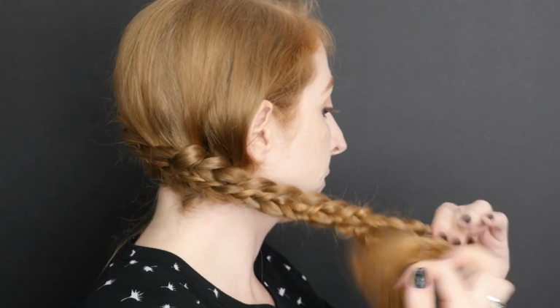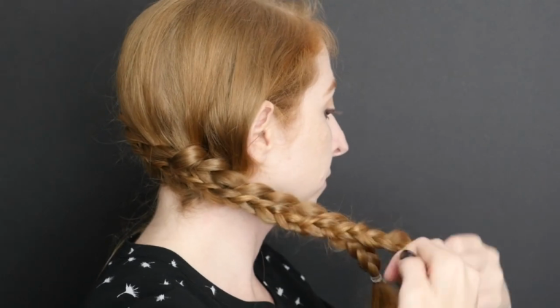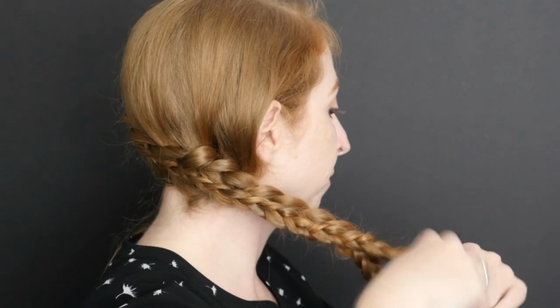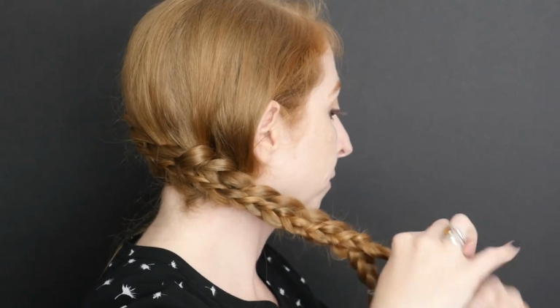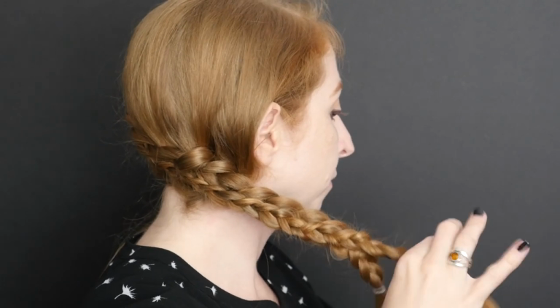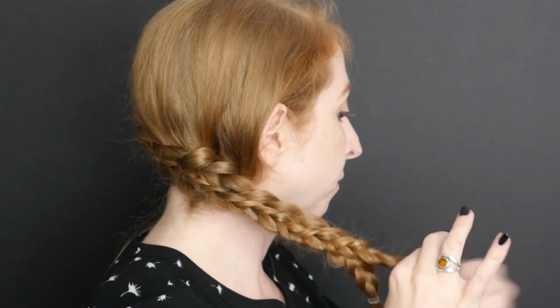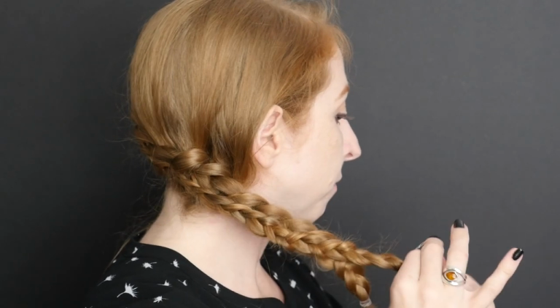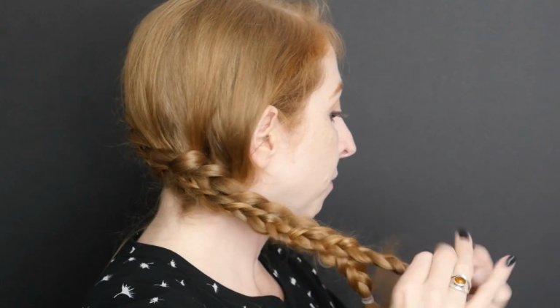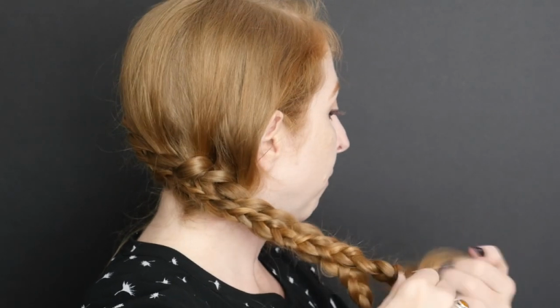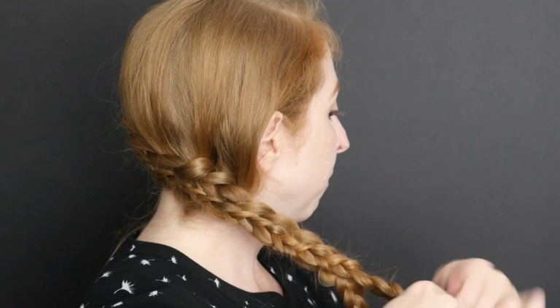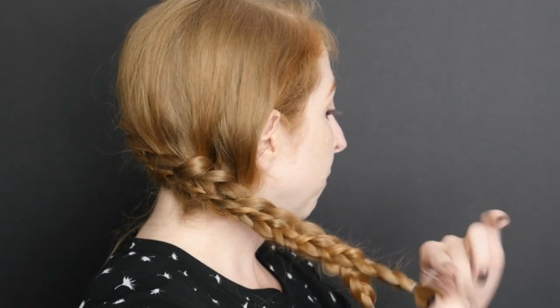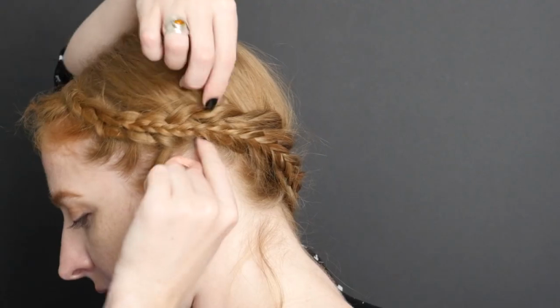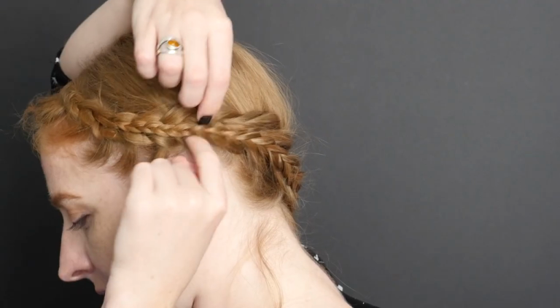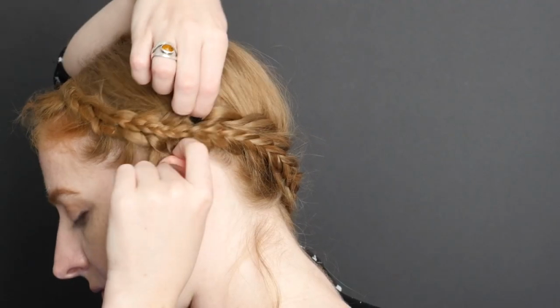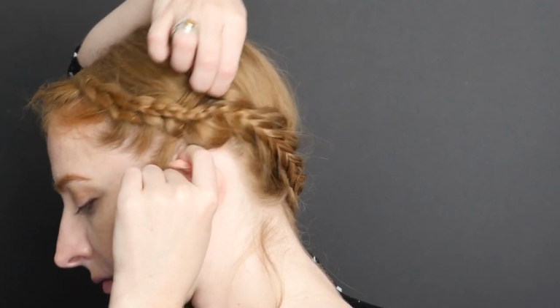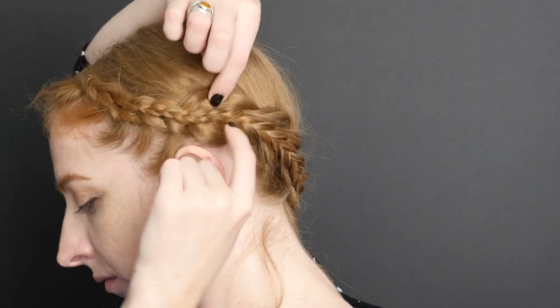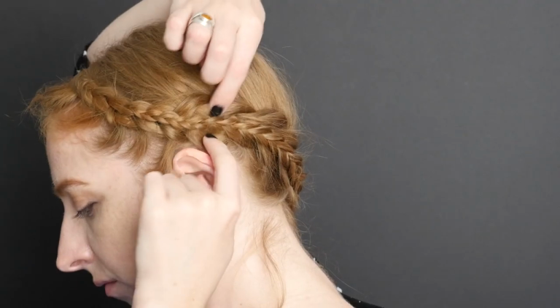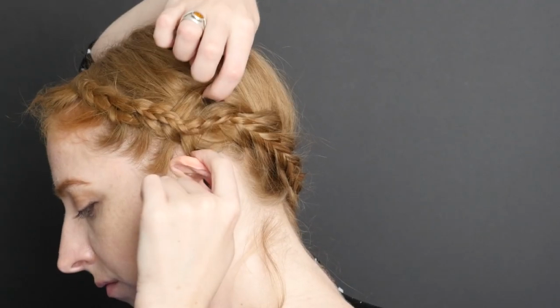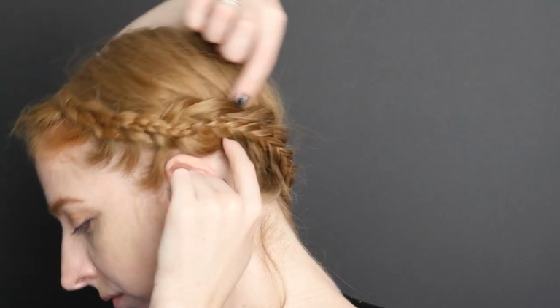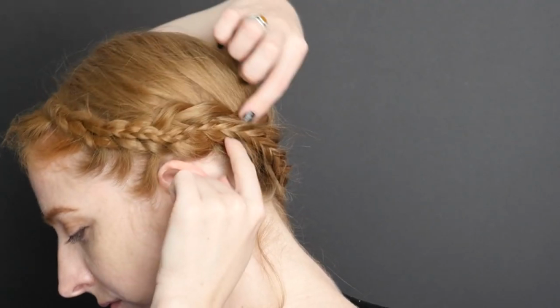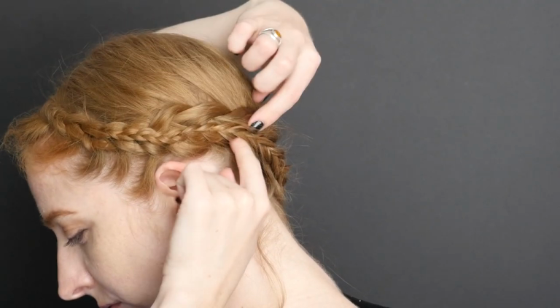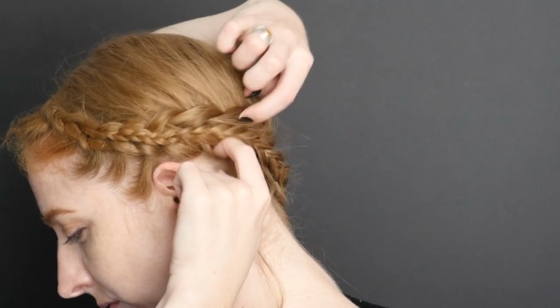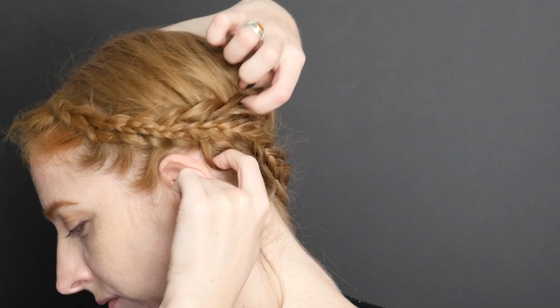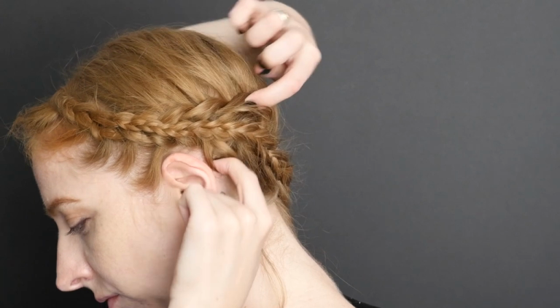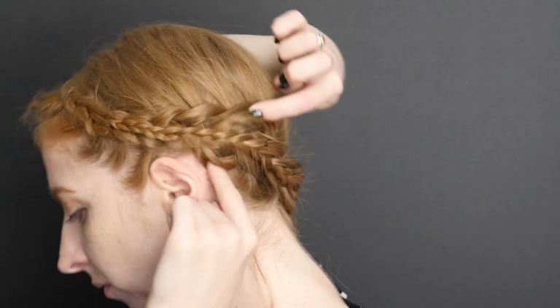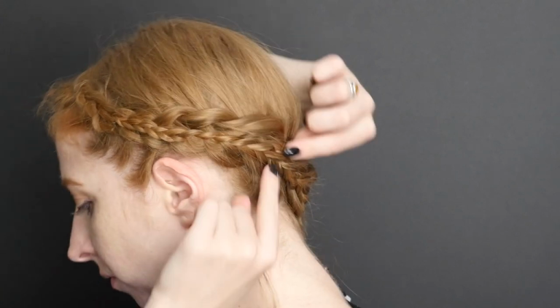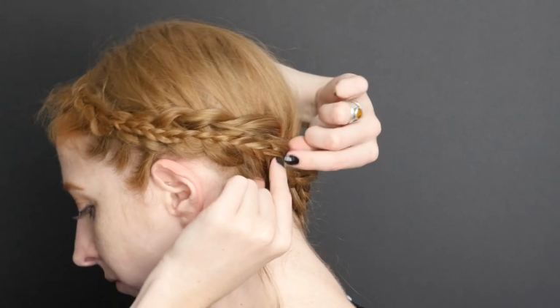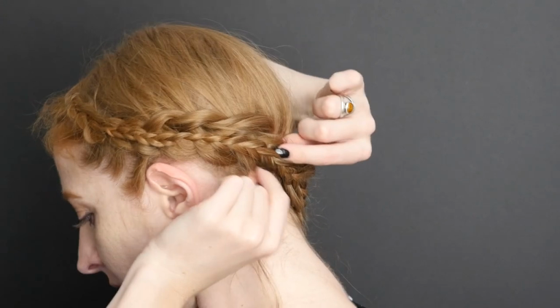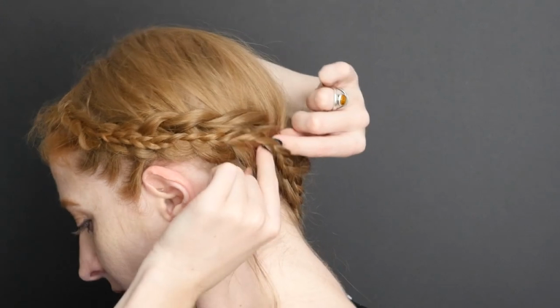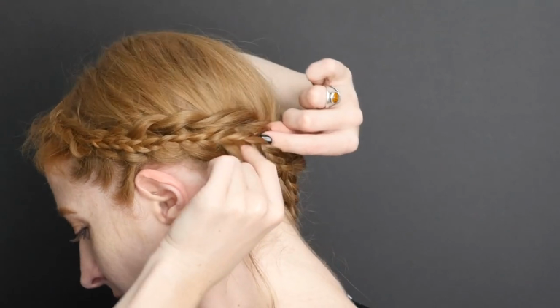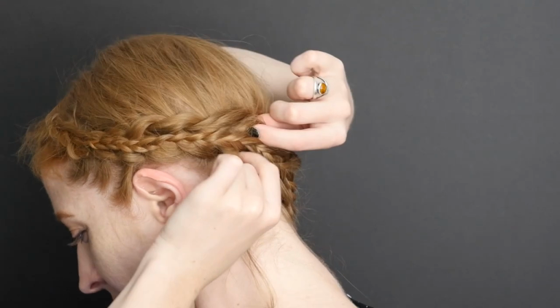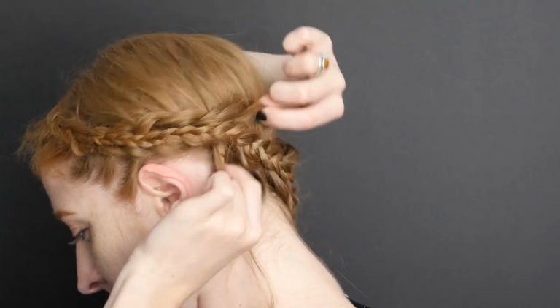After you secure the small braid, gently pull on the sections of the base braid to make it appear fuller.